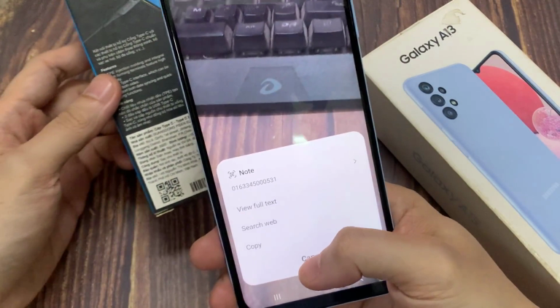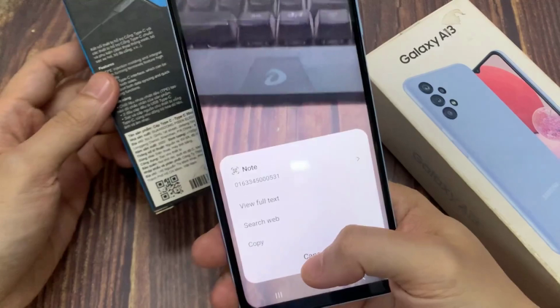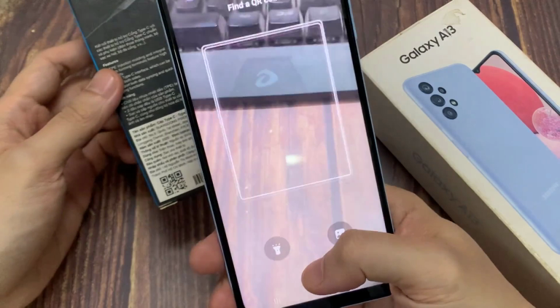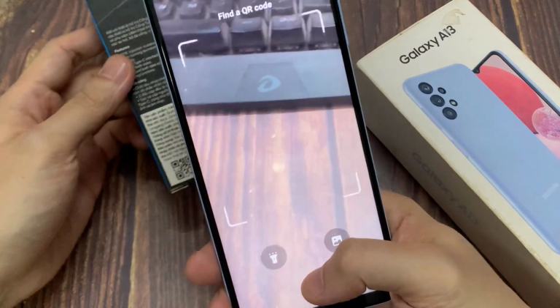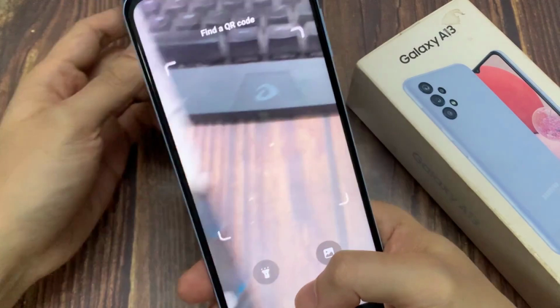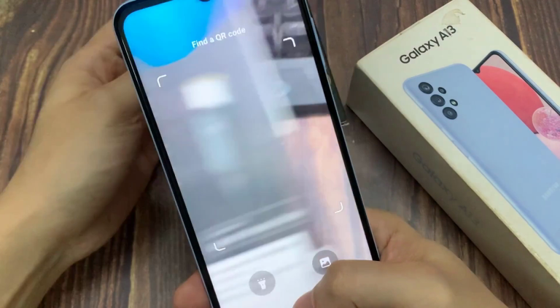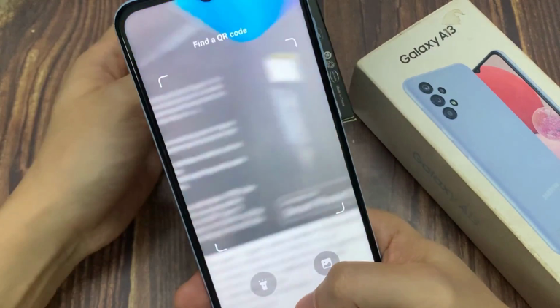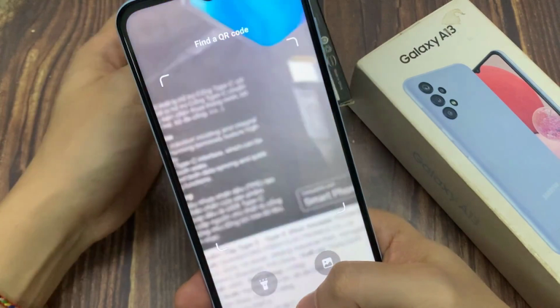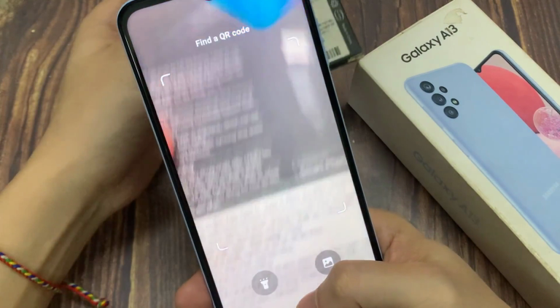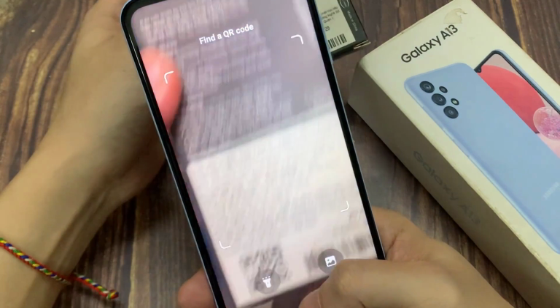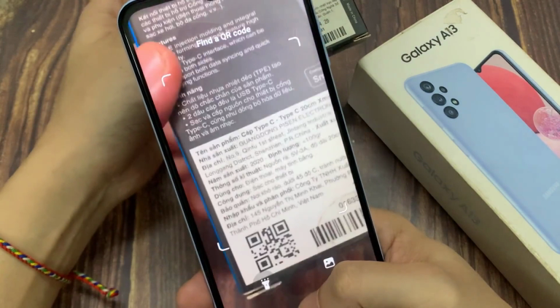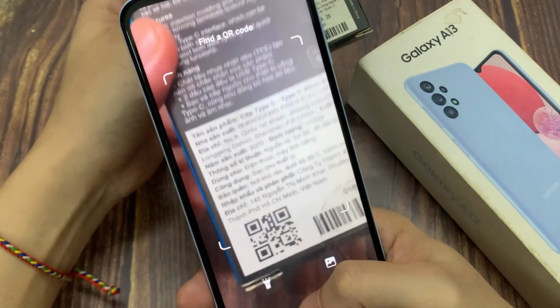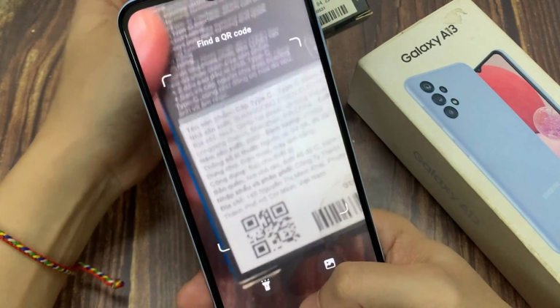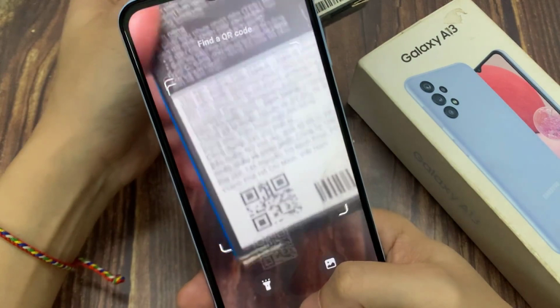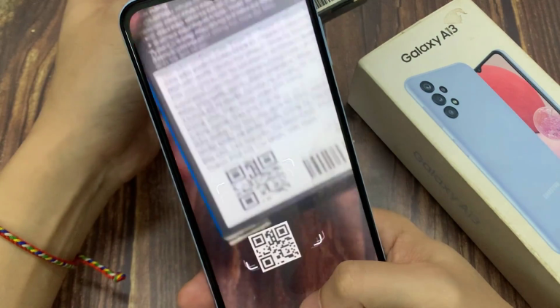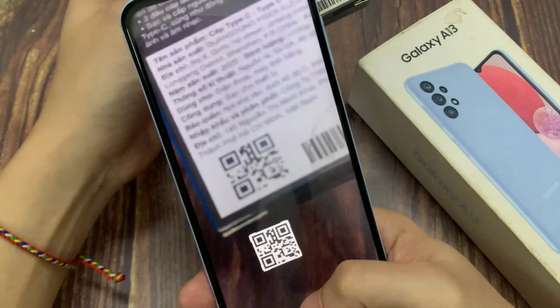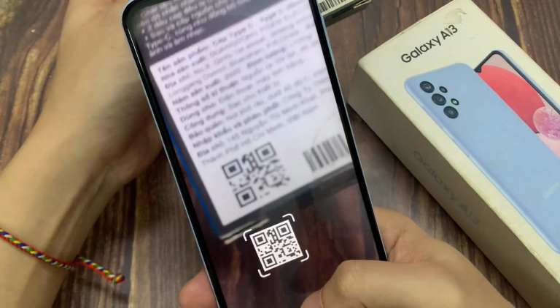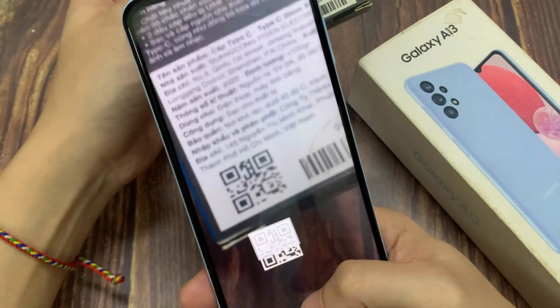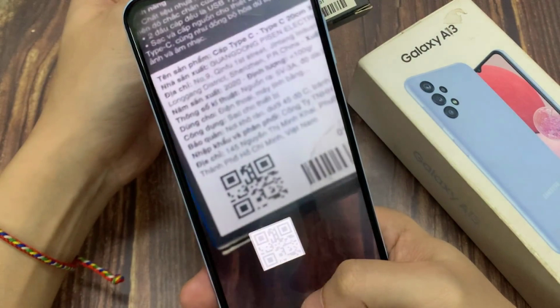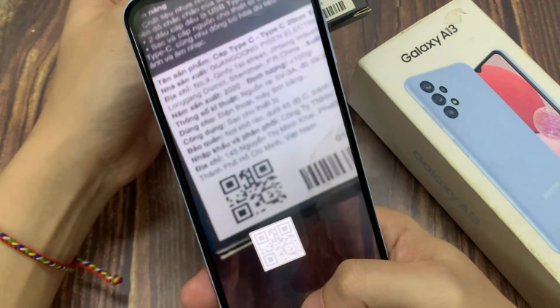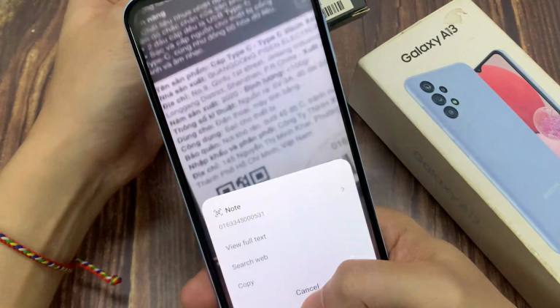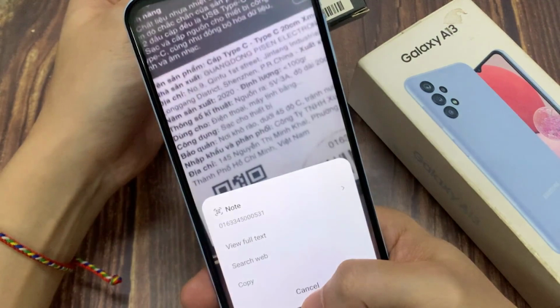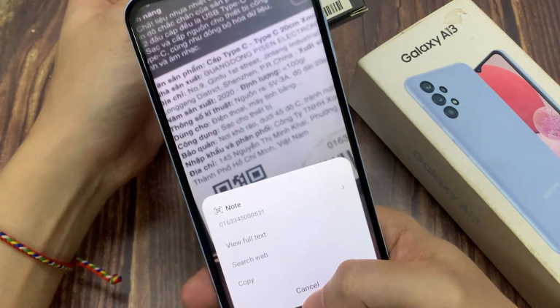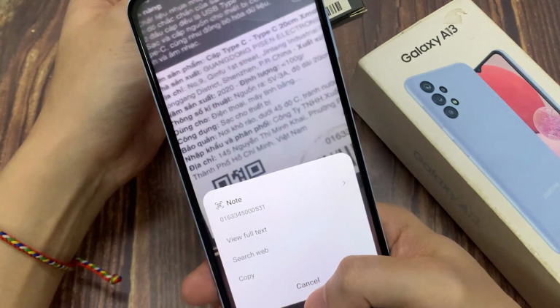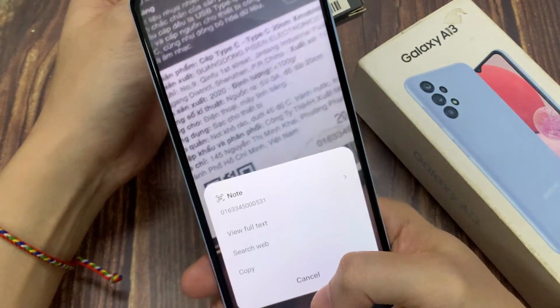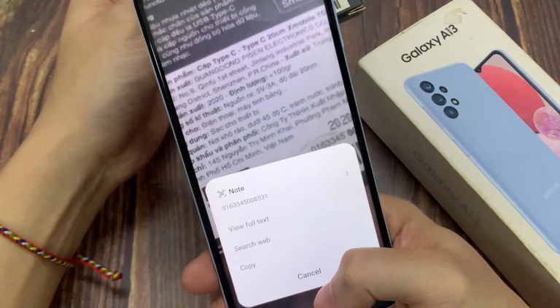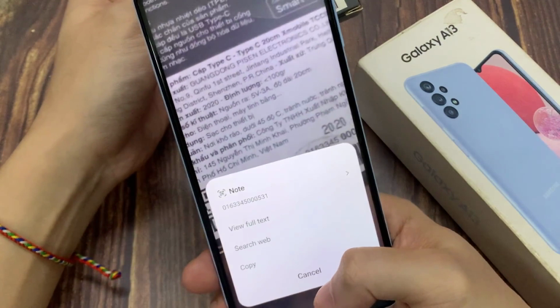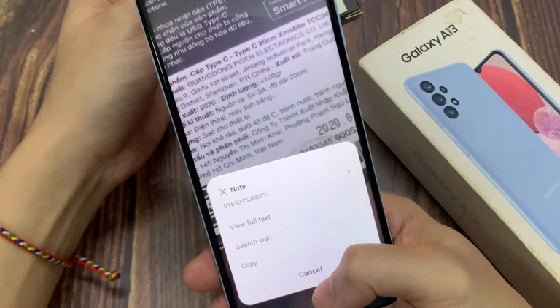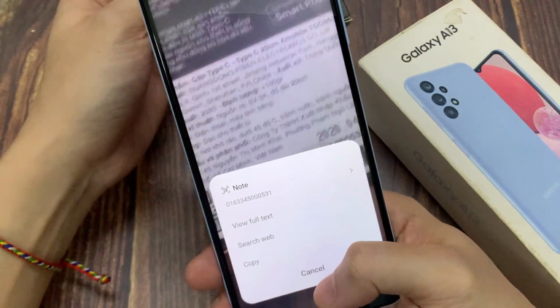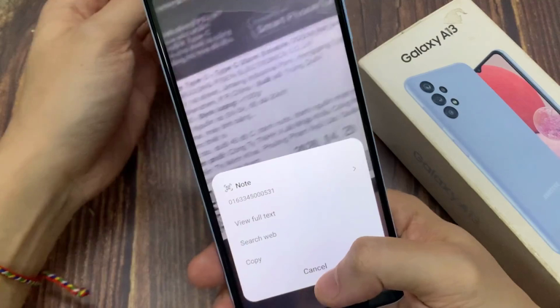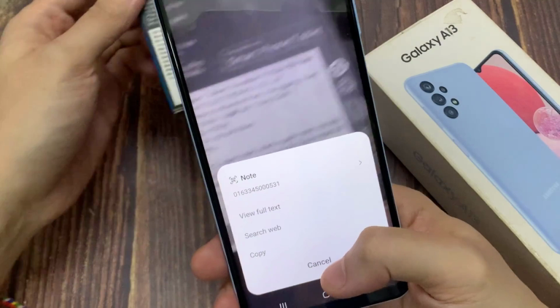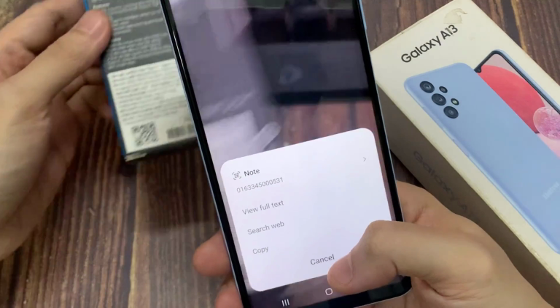So in this way, you can easily do QR code scanning on your Samsung Galaxy A13.